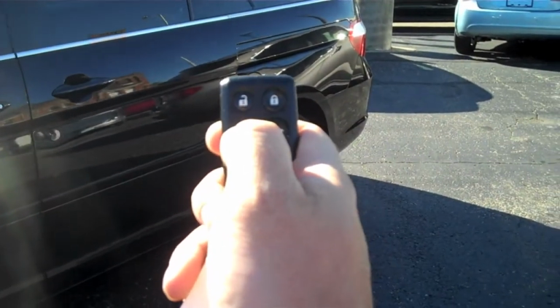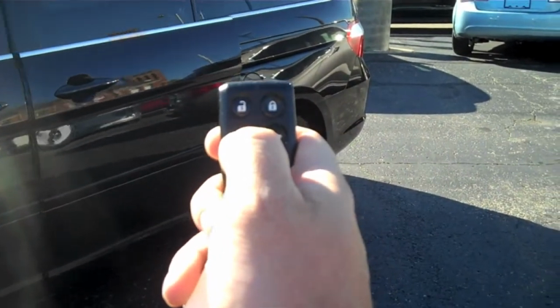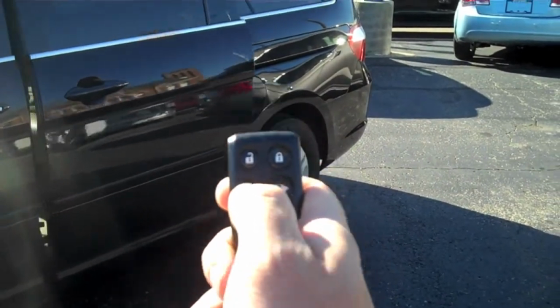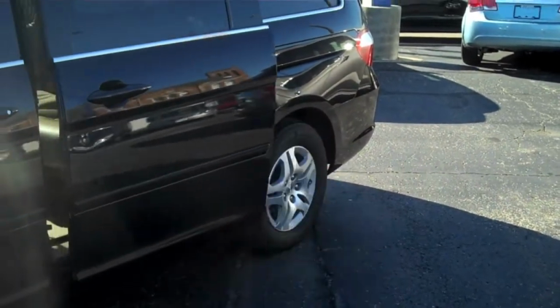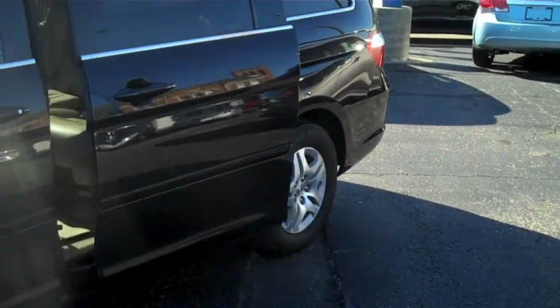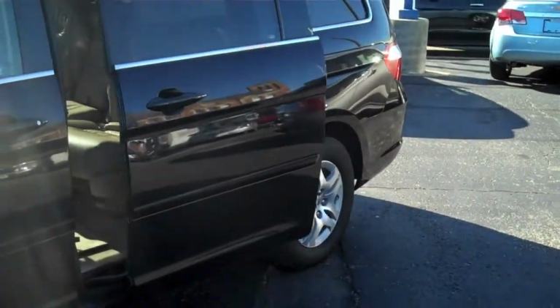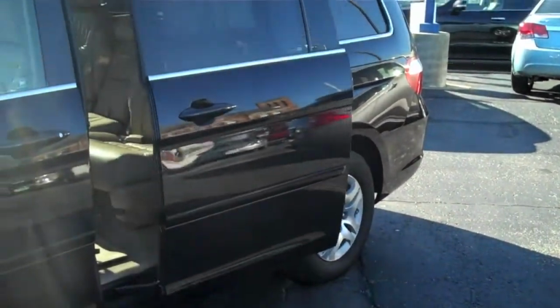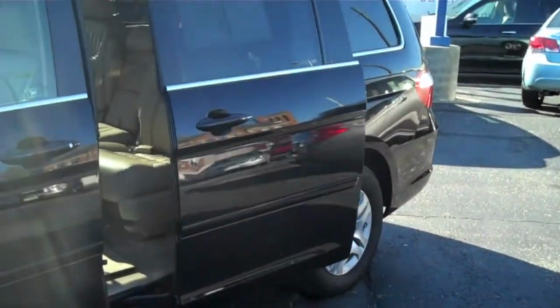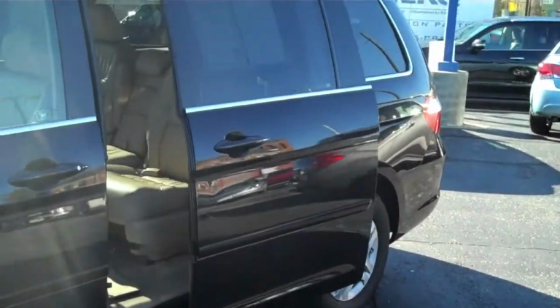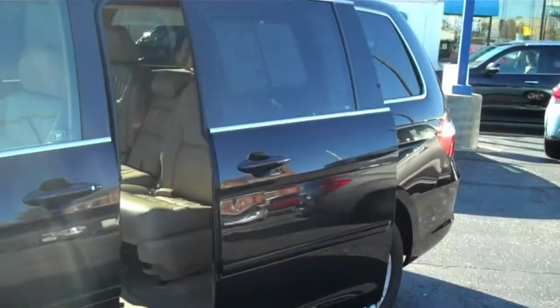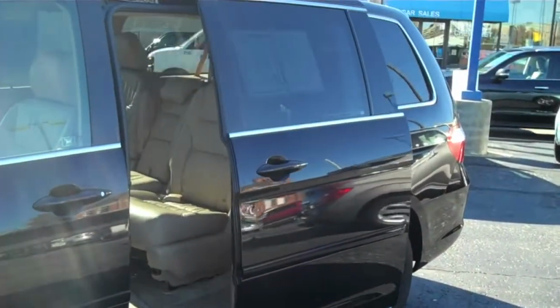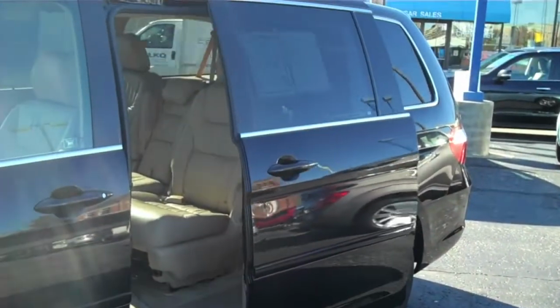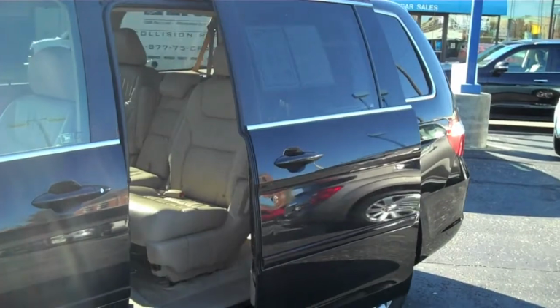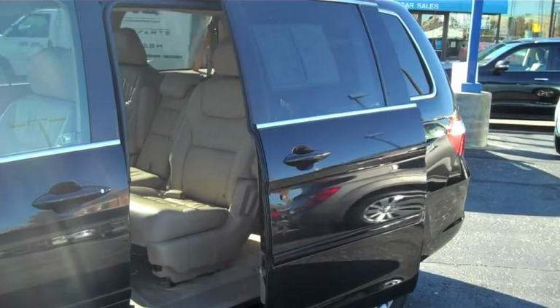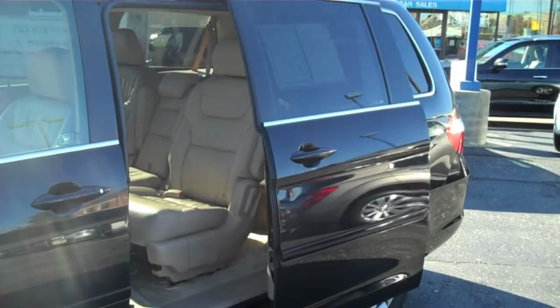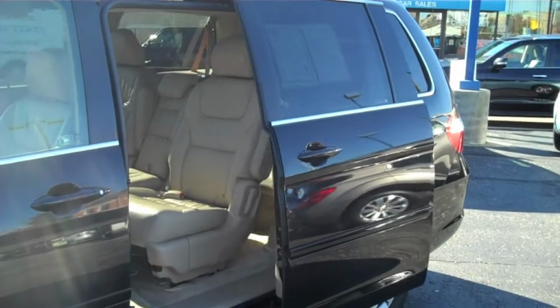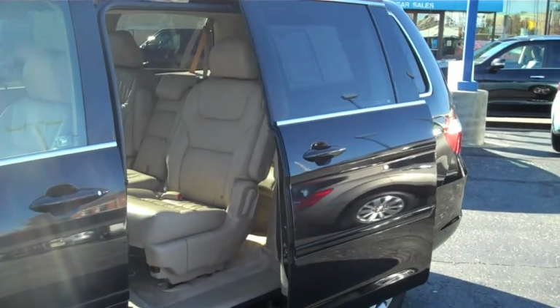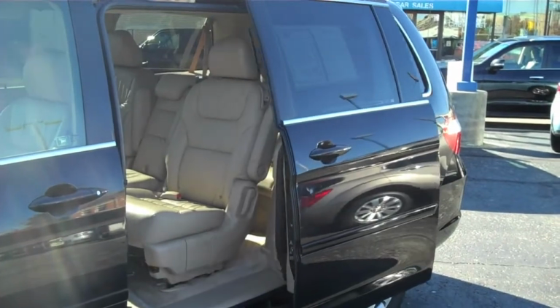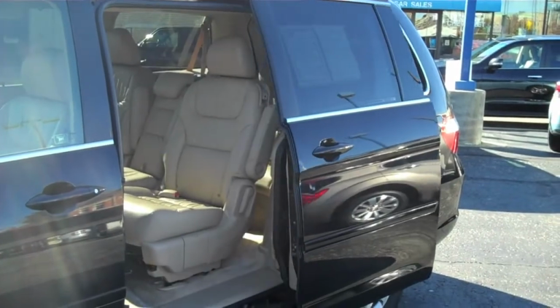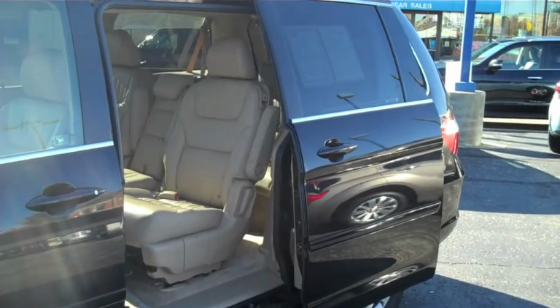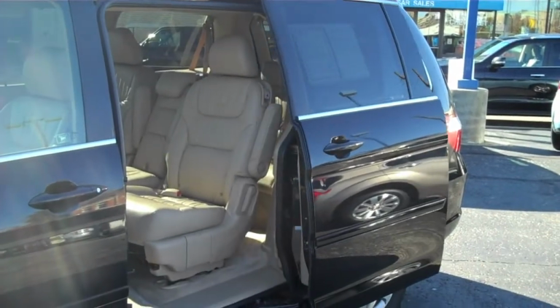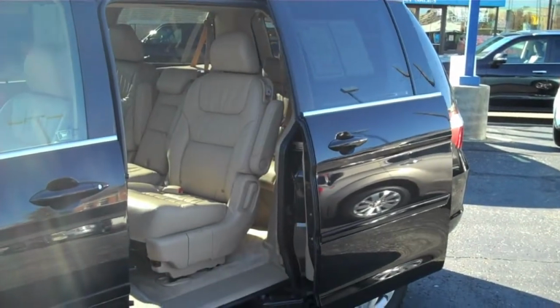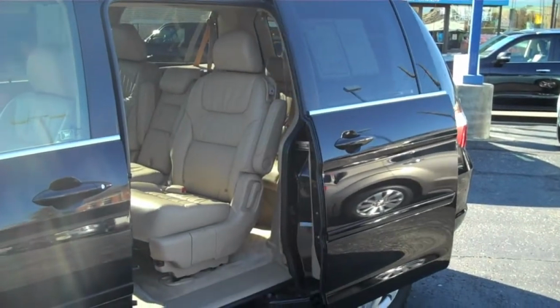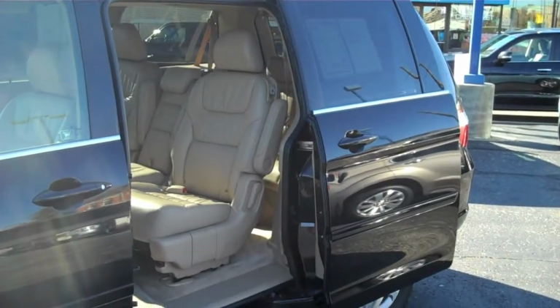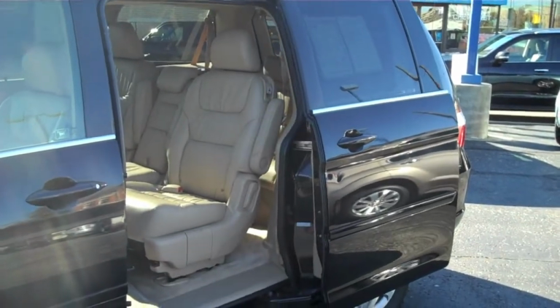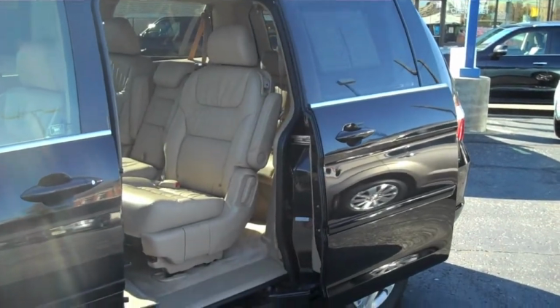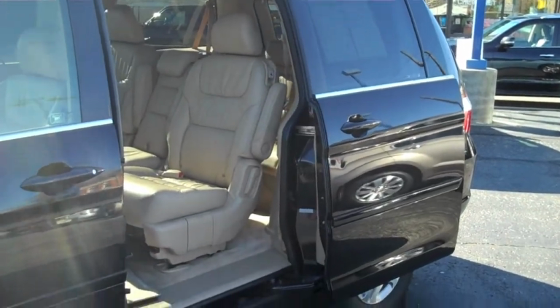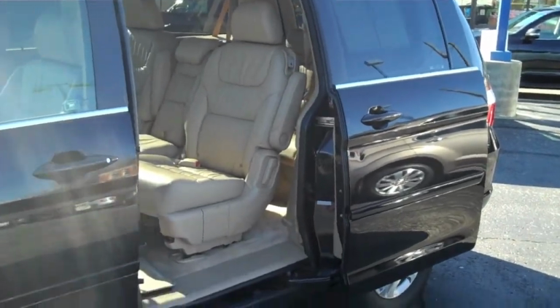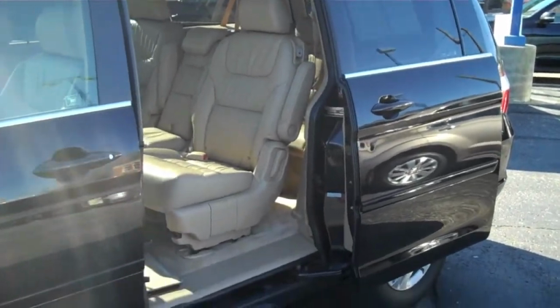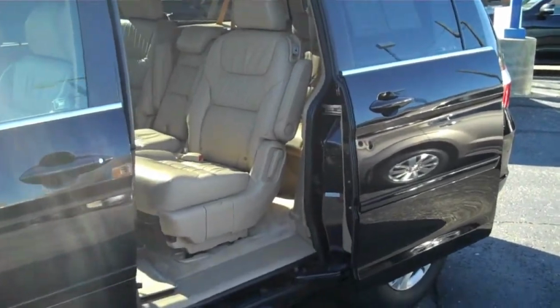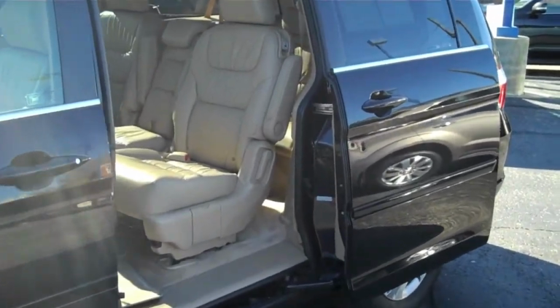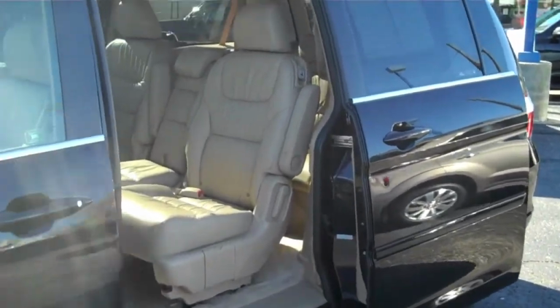It has a remote door opener on the slide, which helps you get into the cargo area or get the kids in and out.